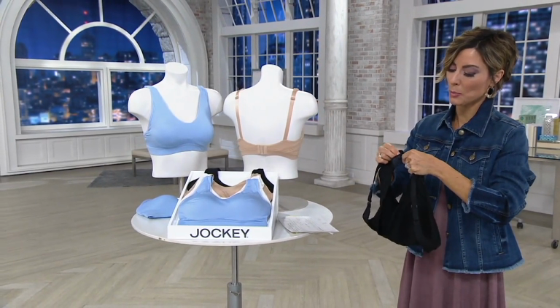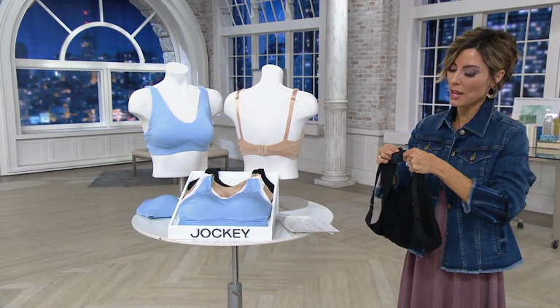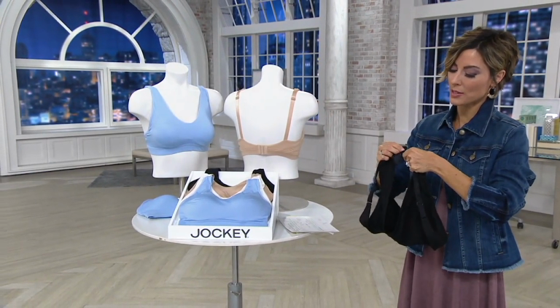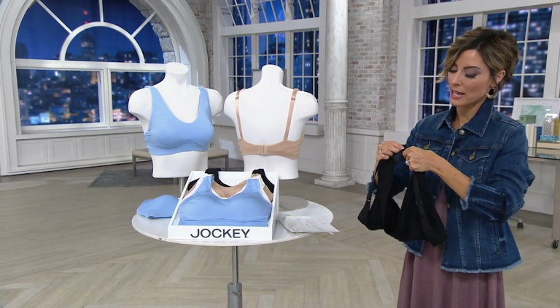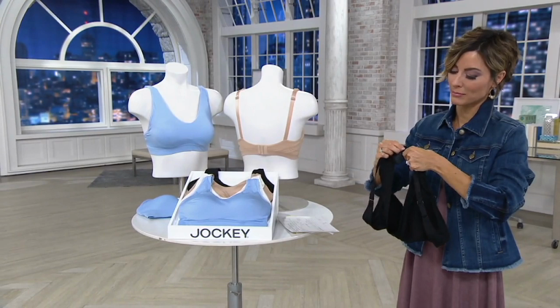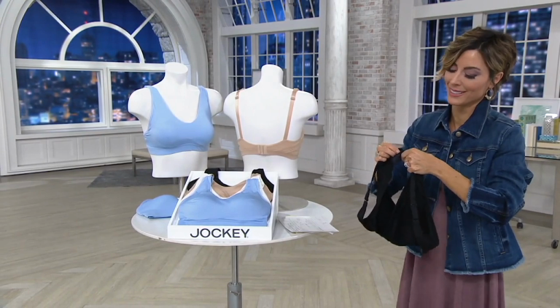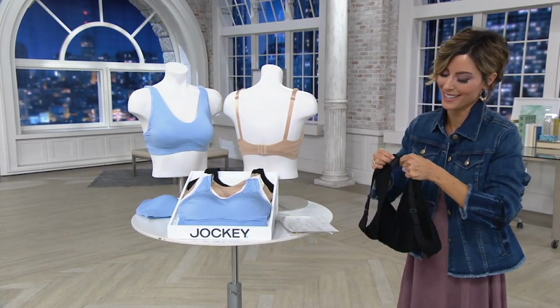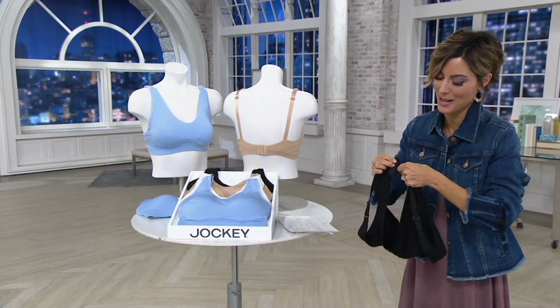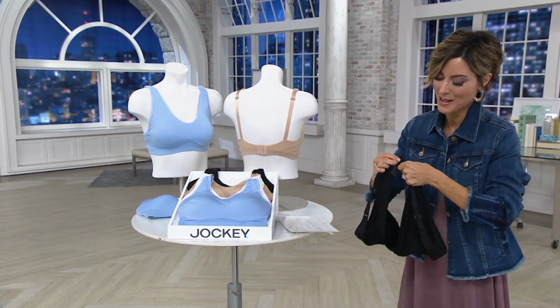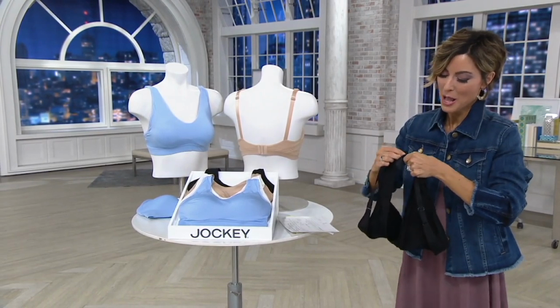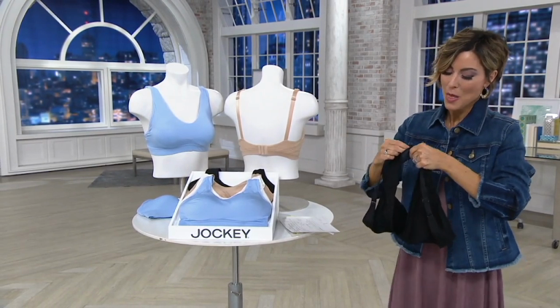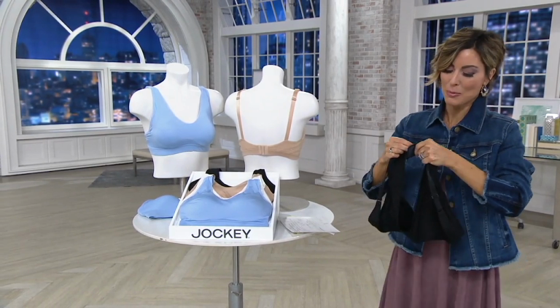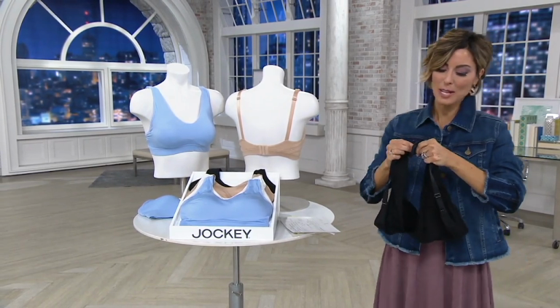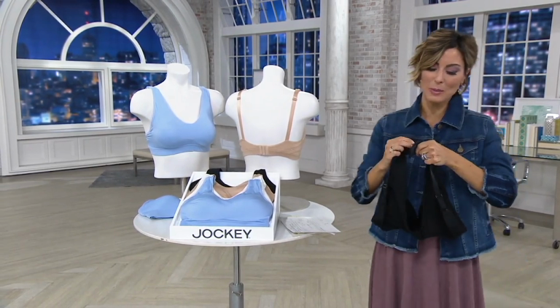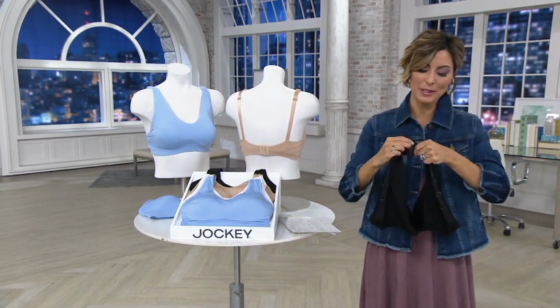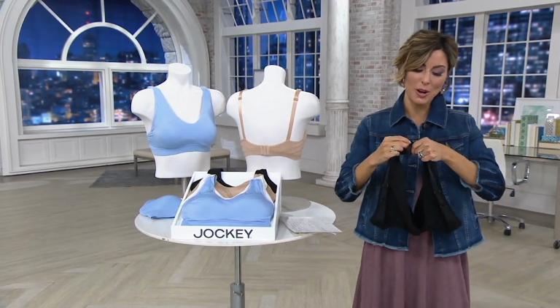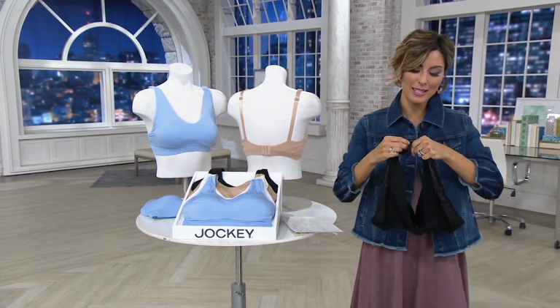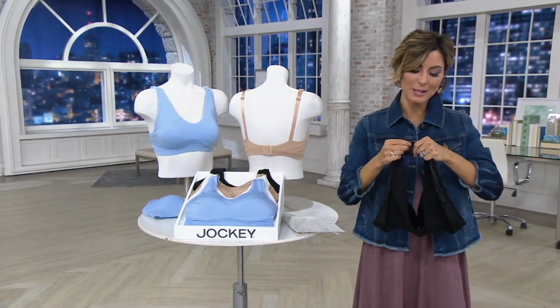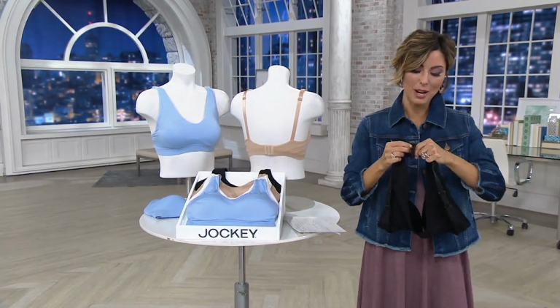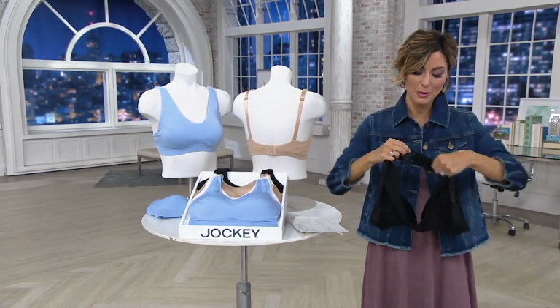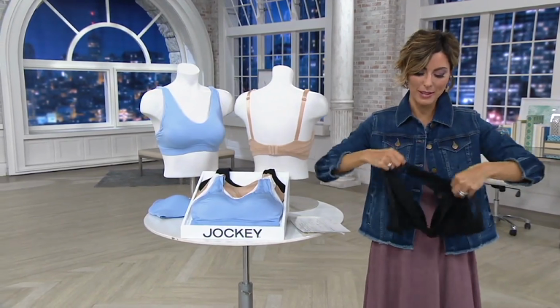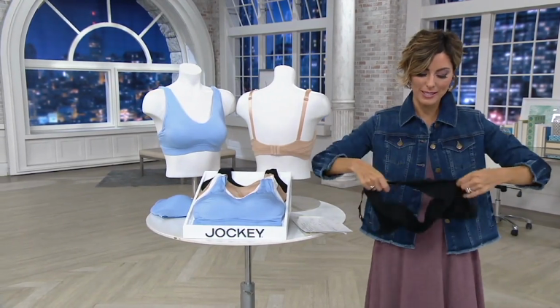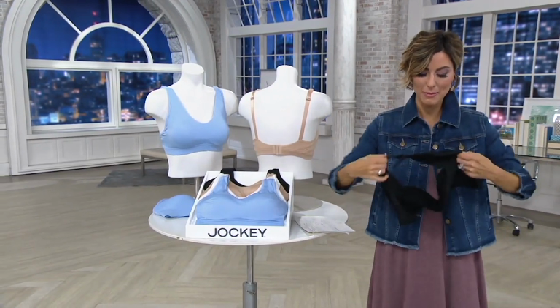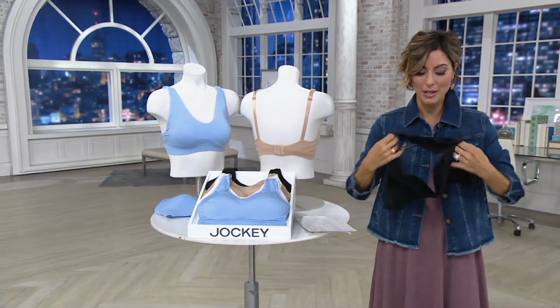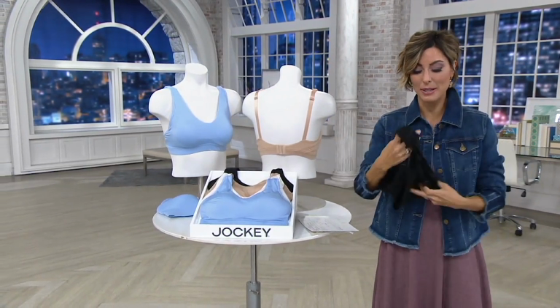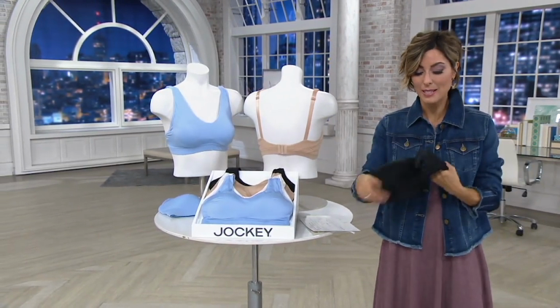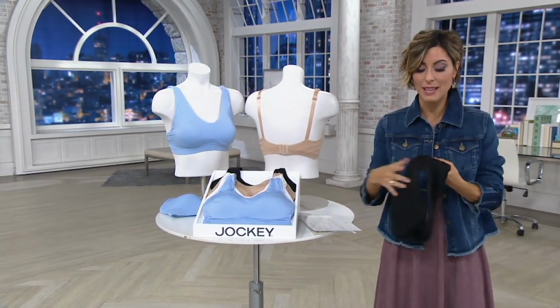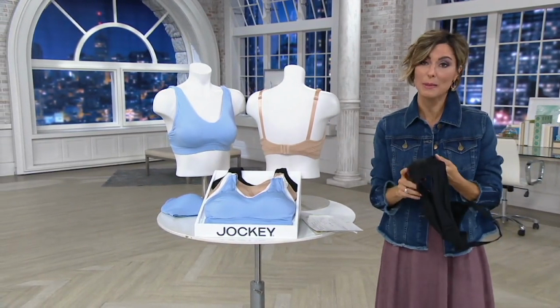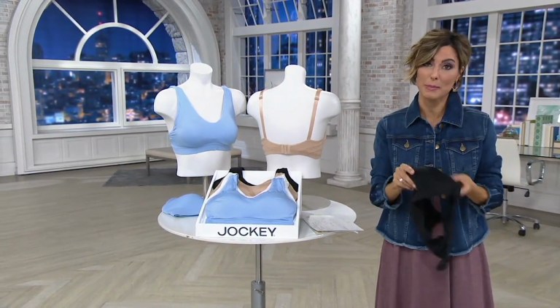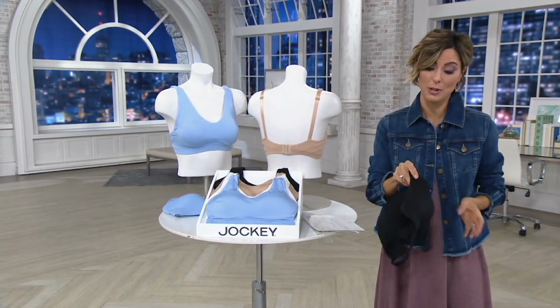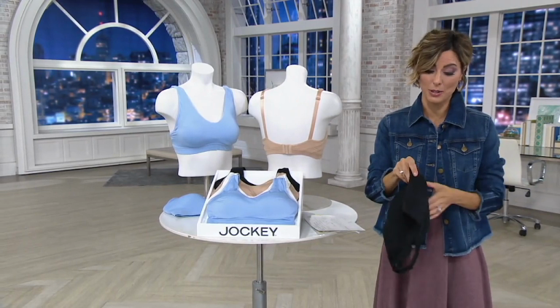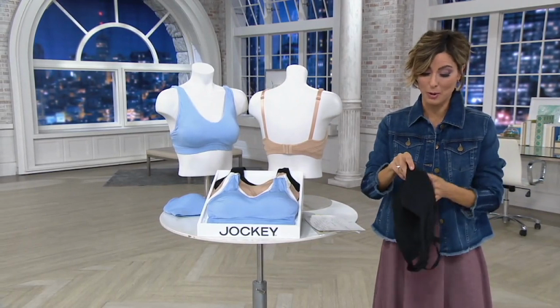The bras are the same — the bras we wear in August, the bras we wear in December — and because of that, they better be a darn good bra.